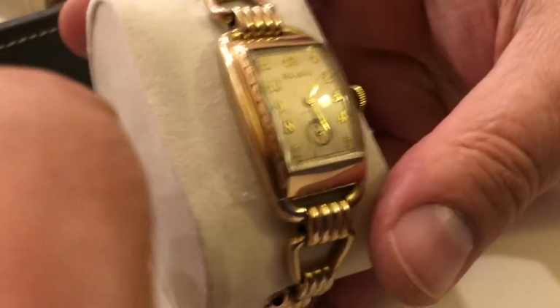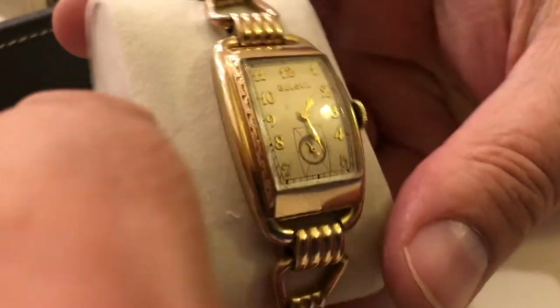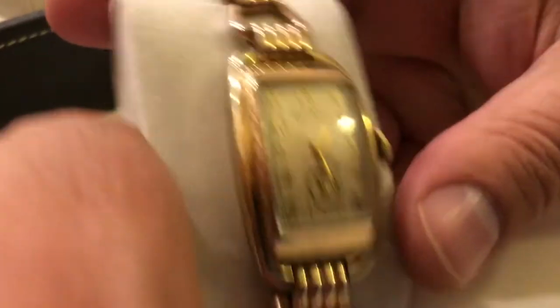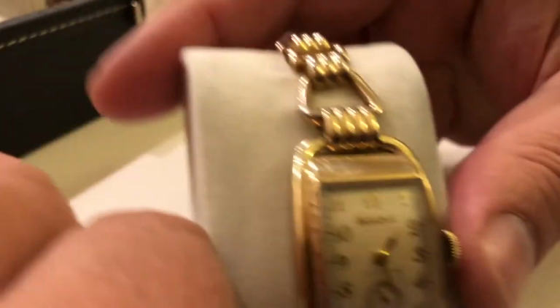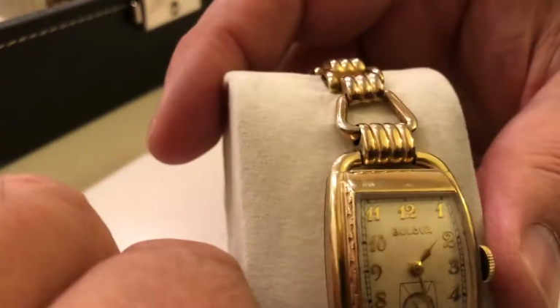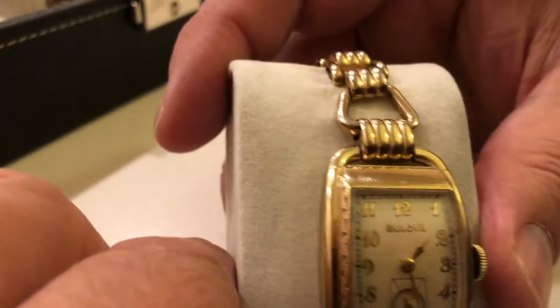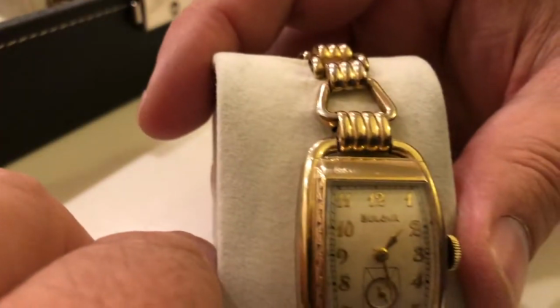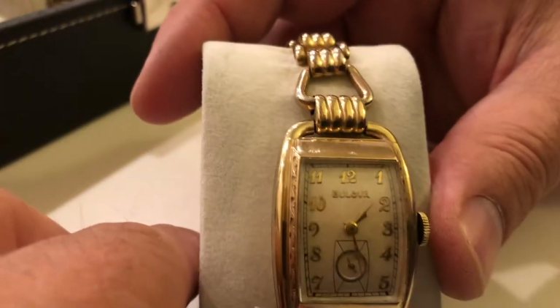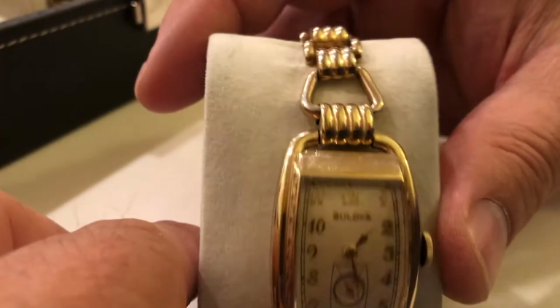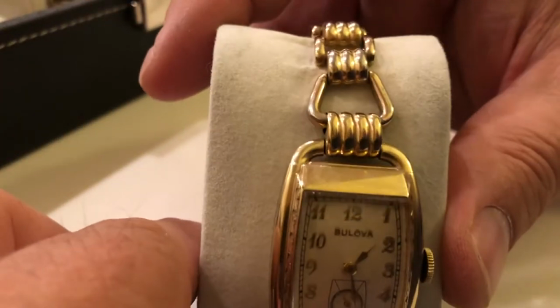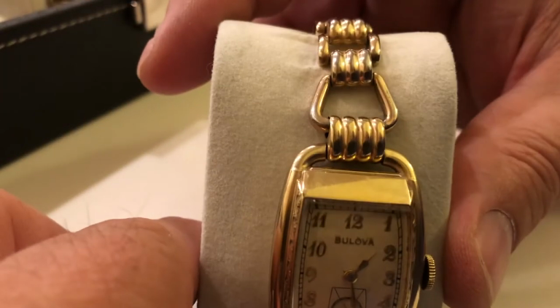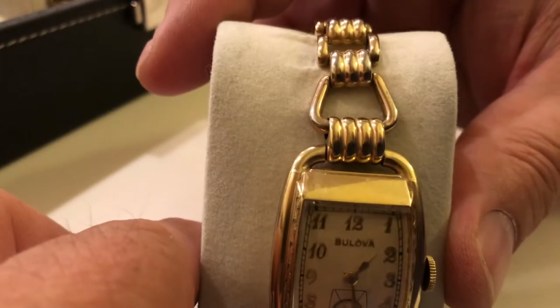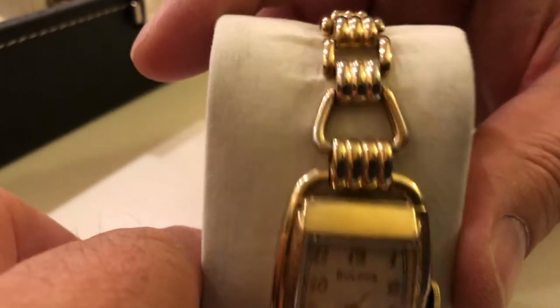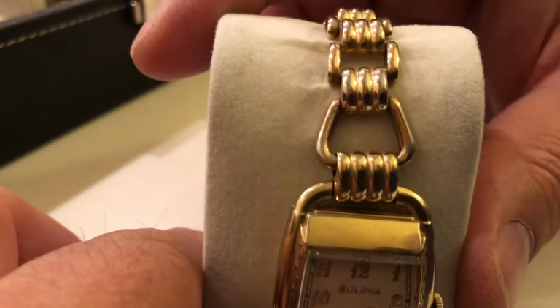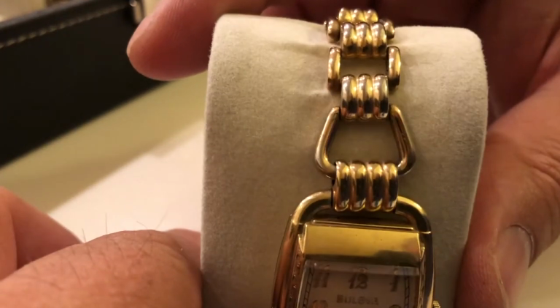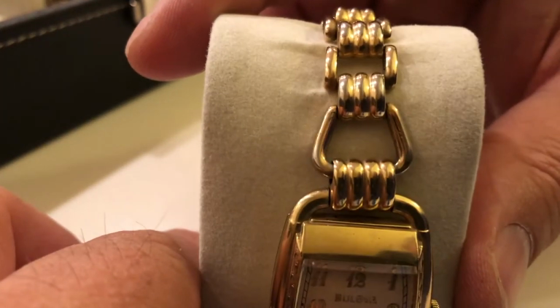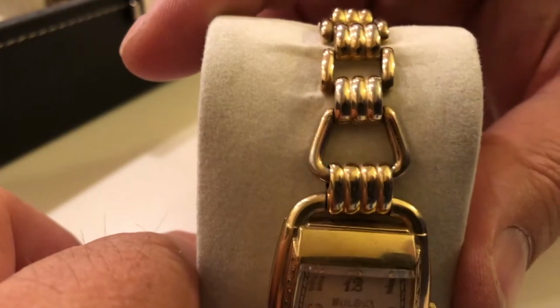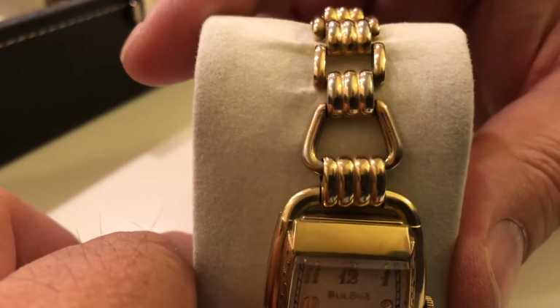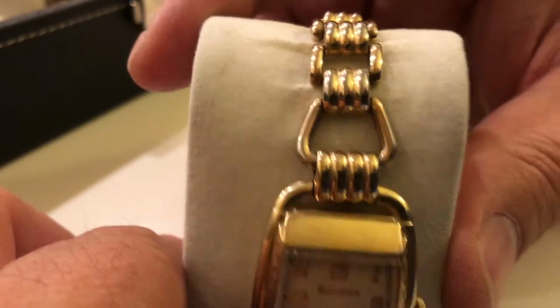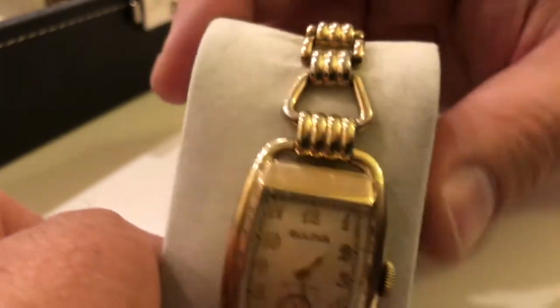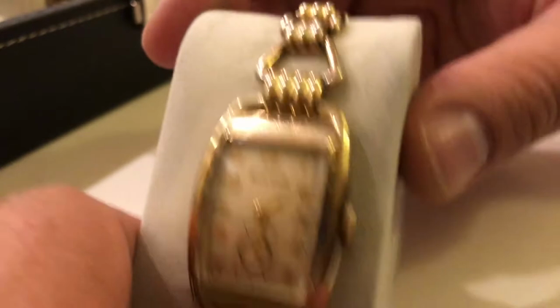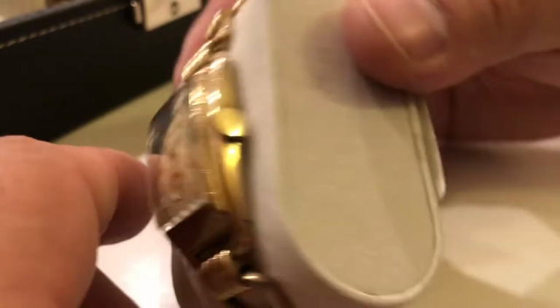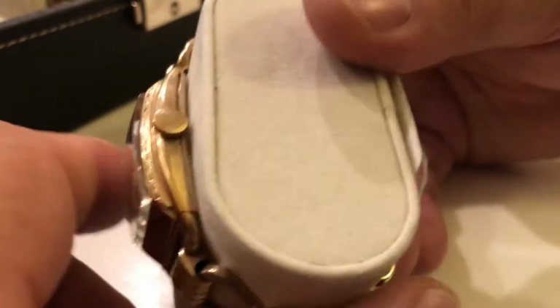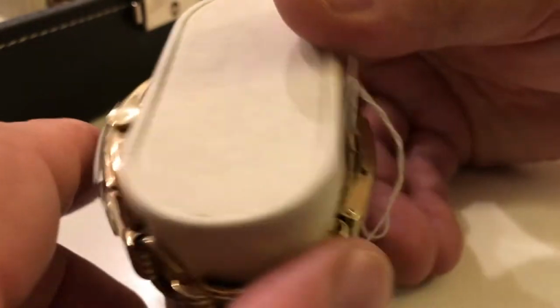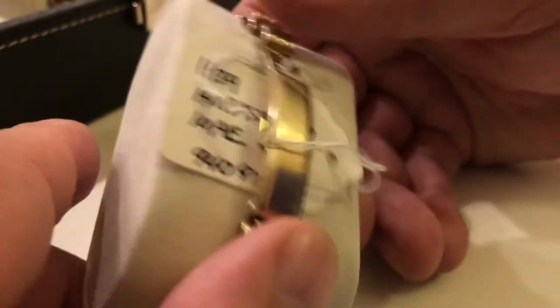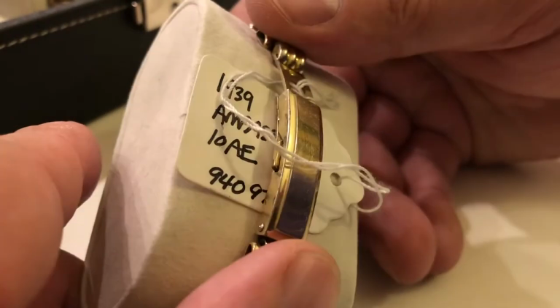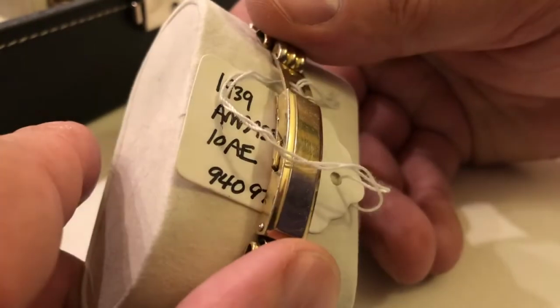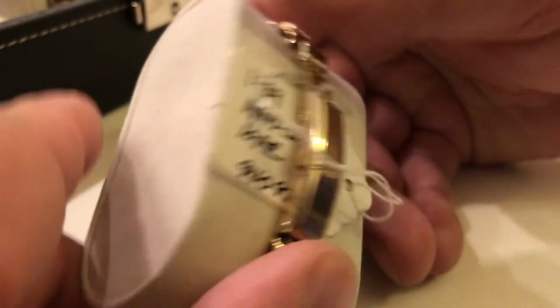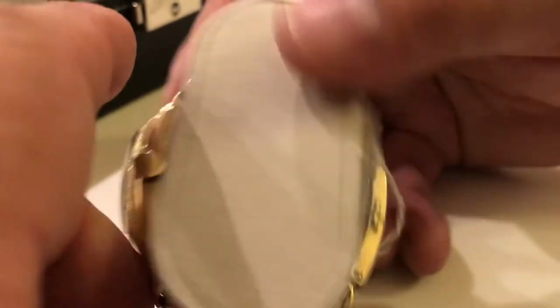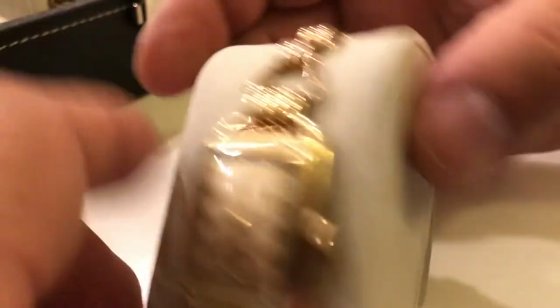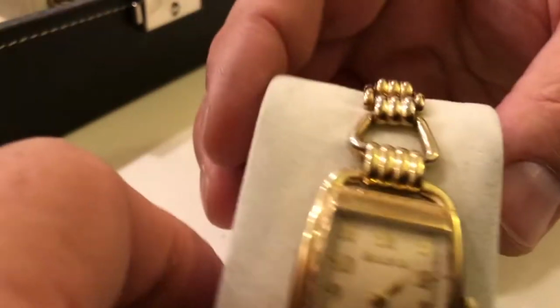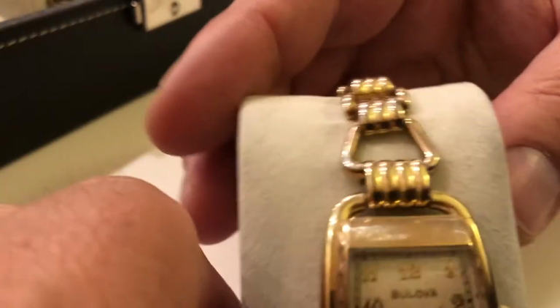And again, another one with an original bracelet — a 1939 Ambassador.